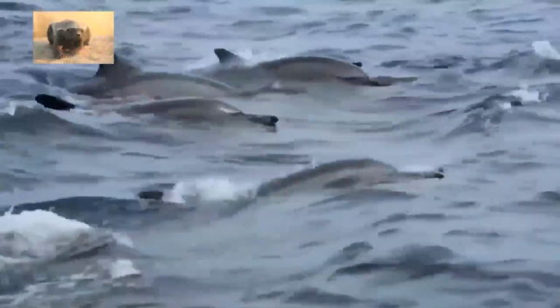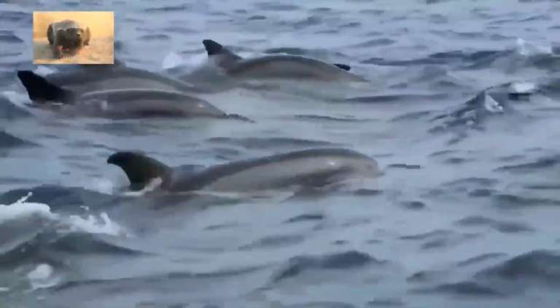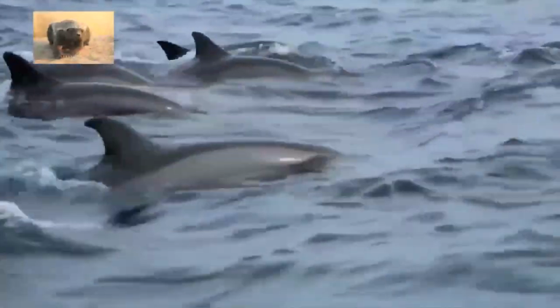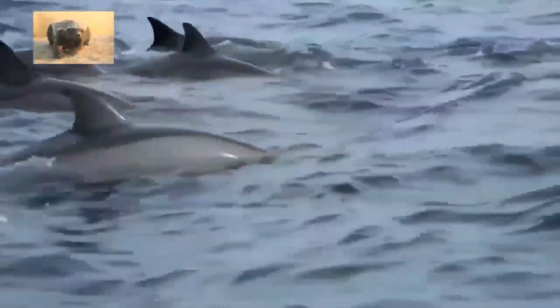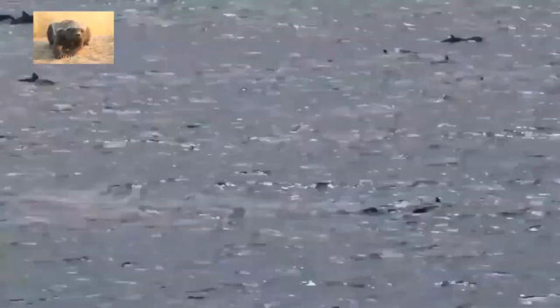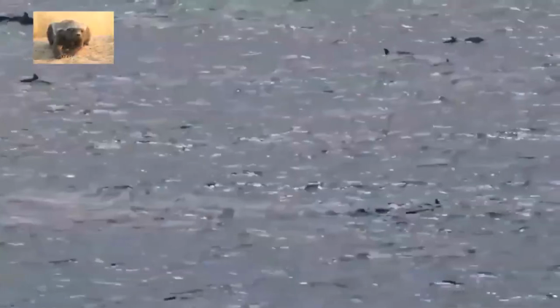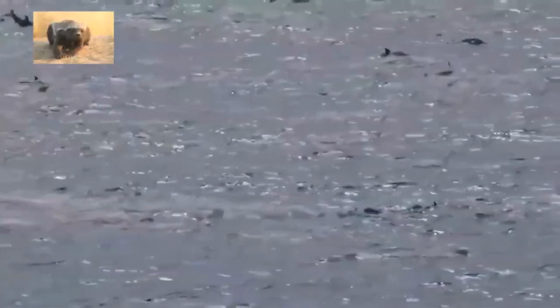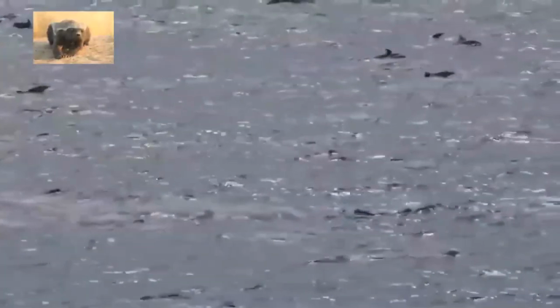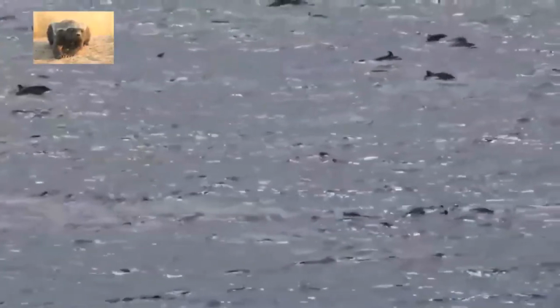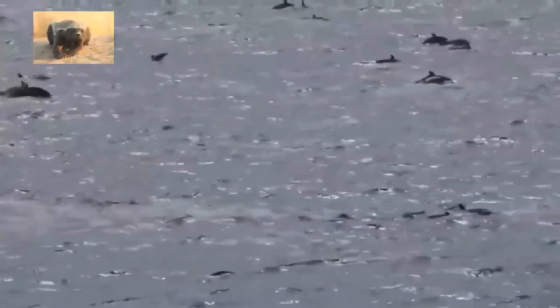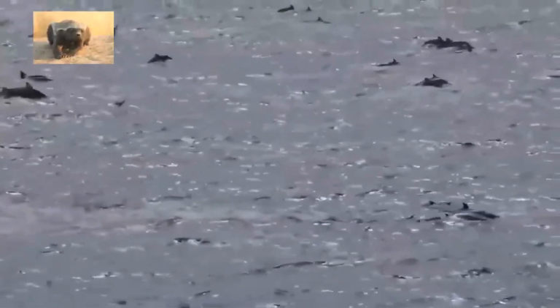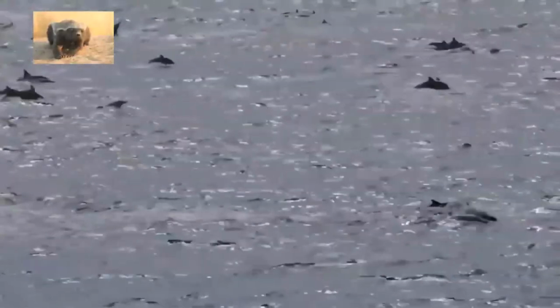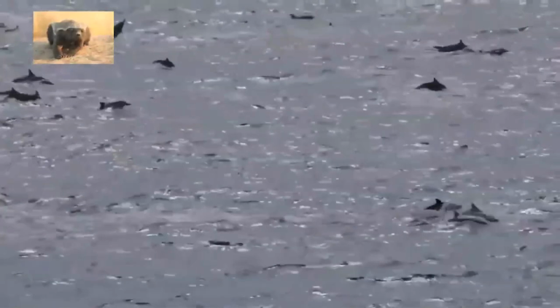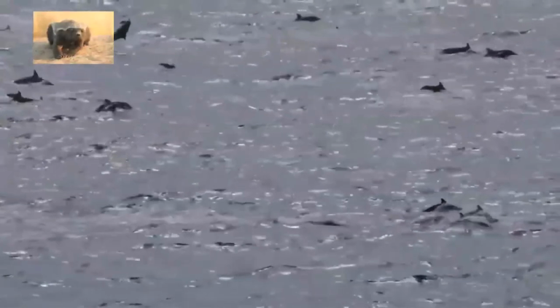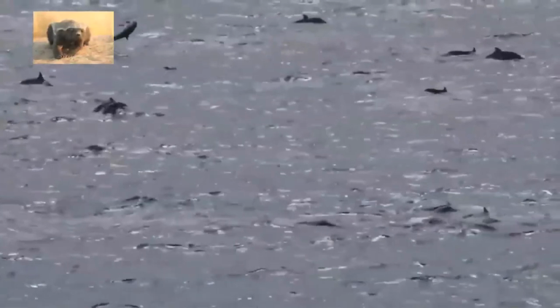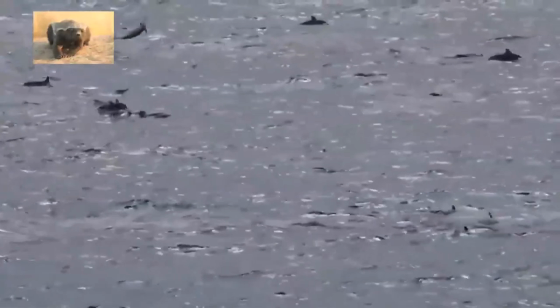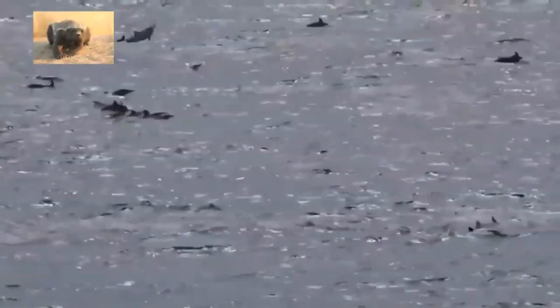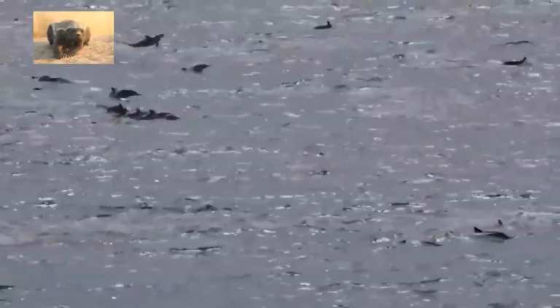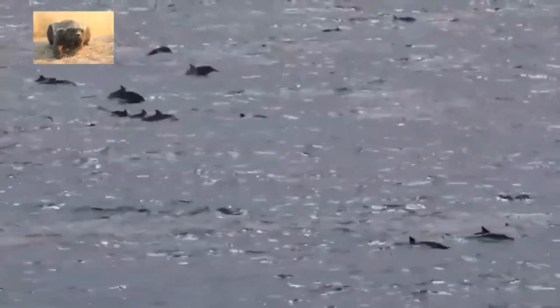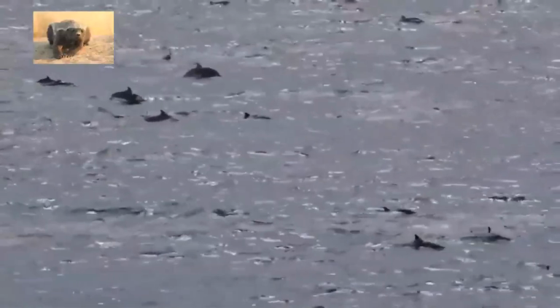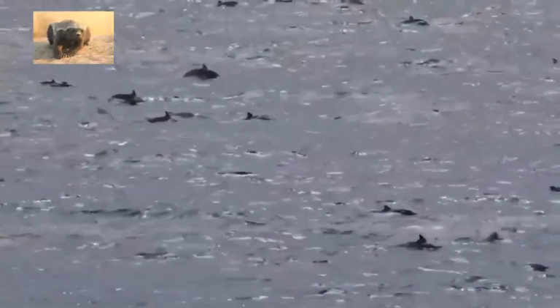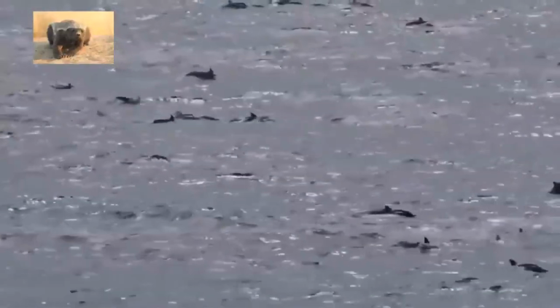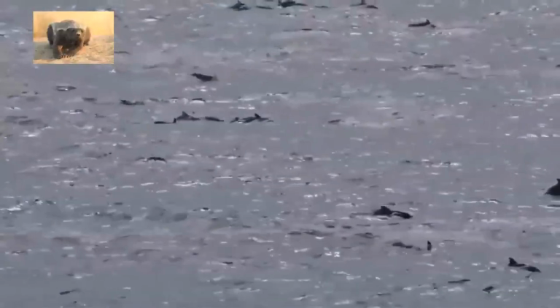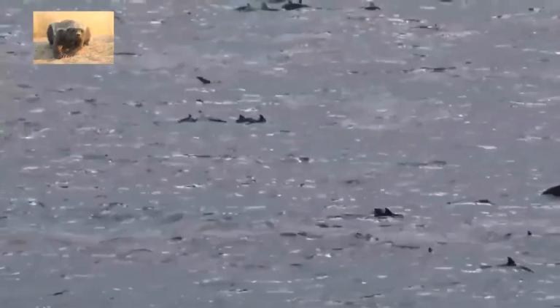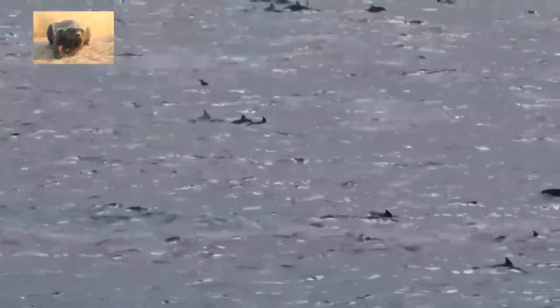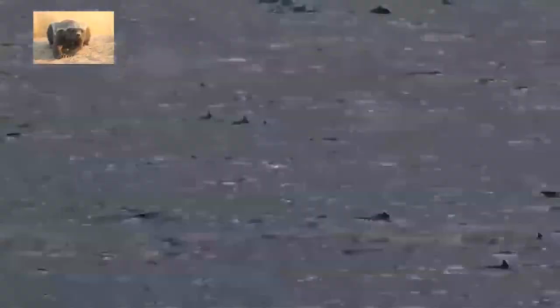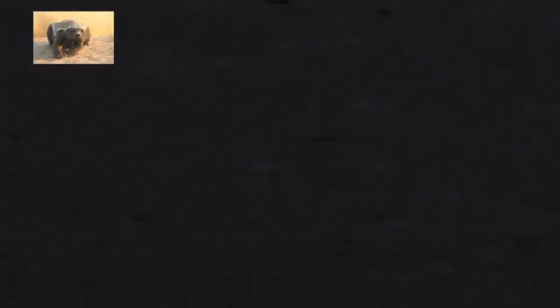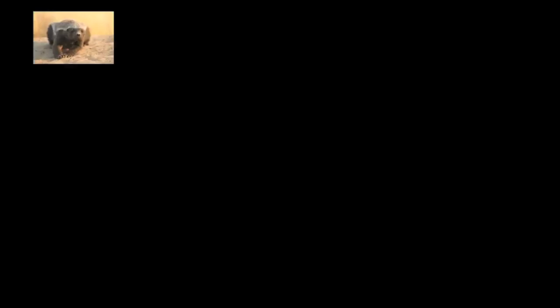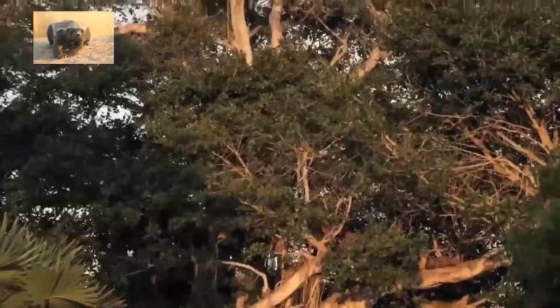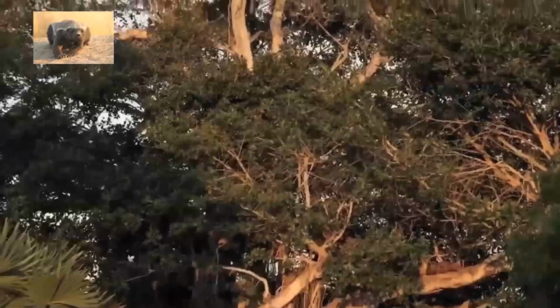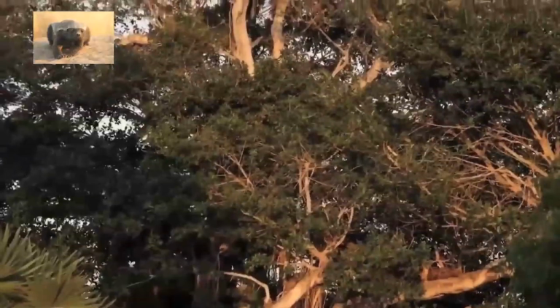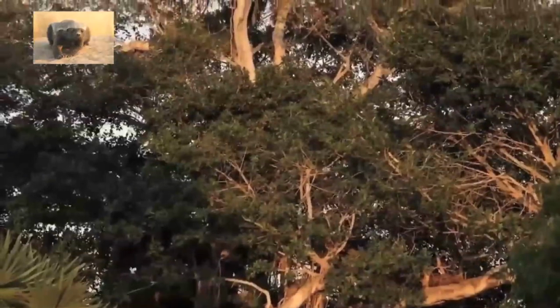Look how gorgeous they are just jumping out of the waters. Such cute little bottlenoses. Oh, I love these dolphins.